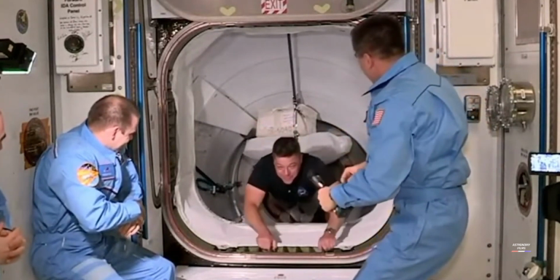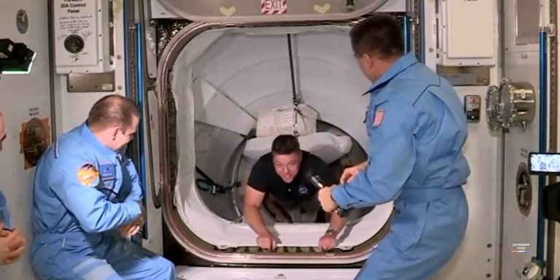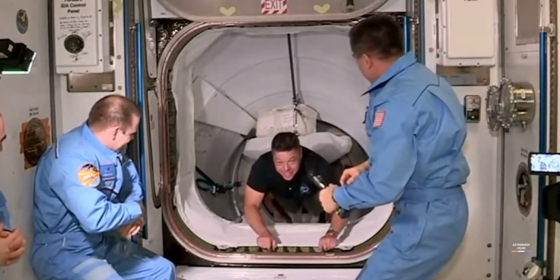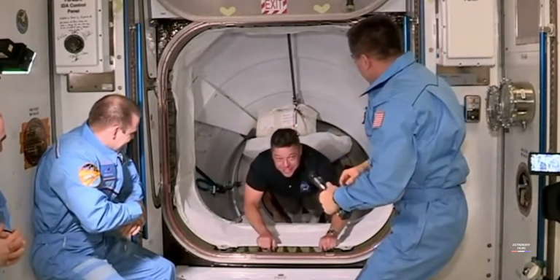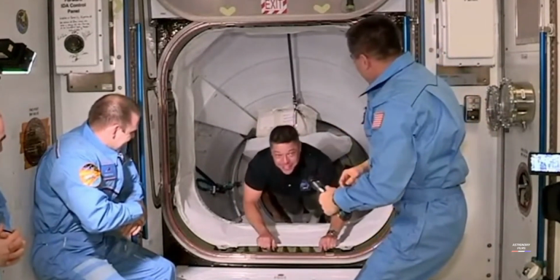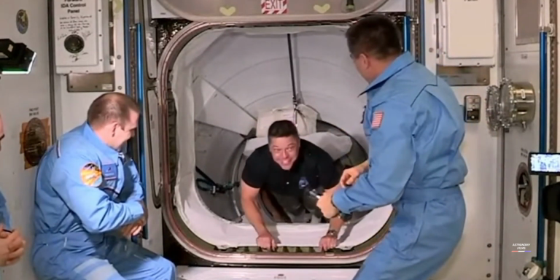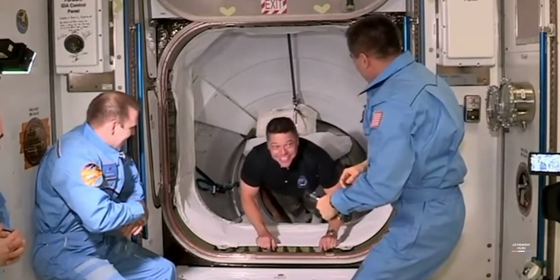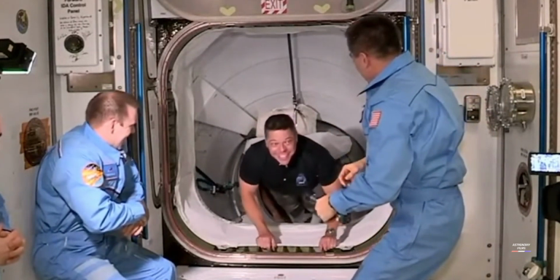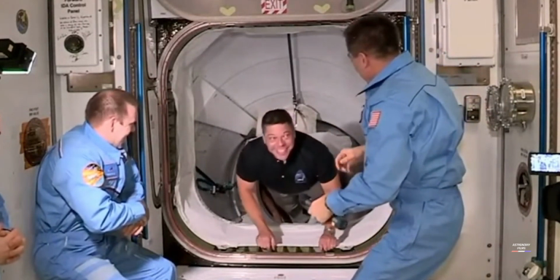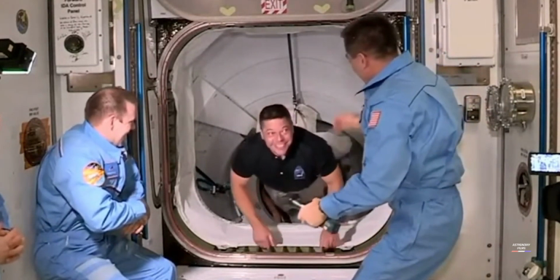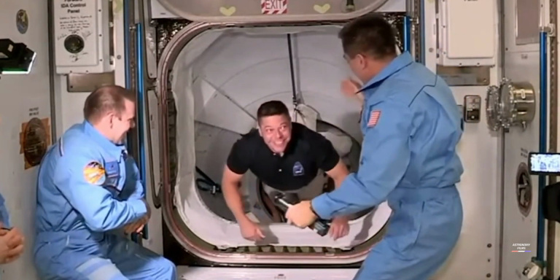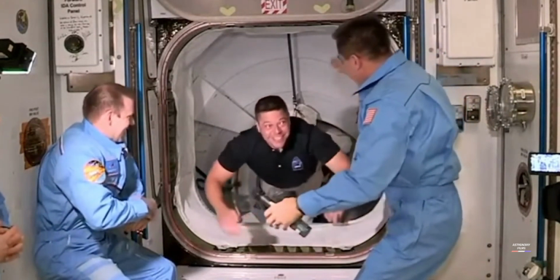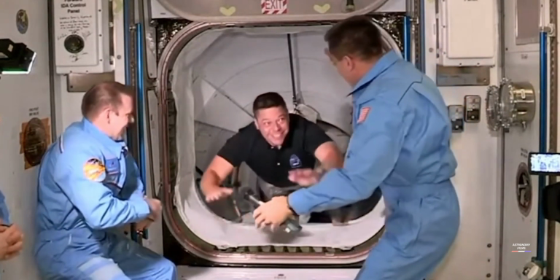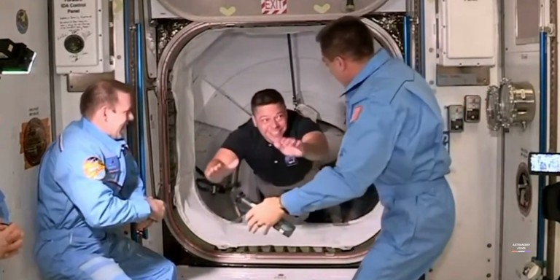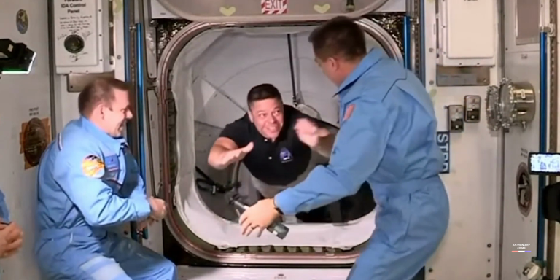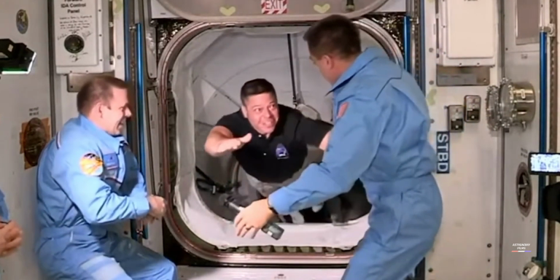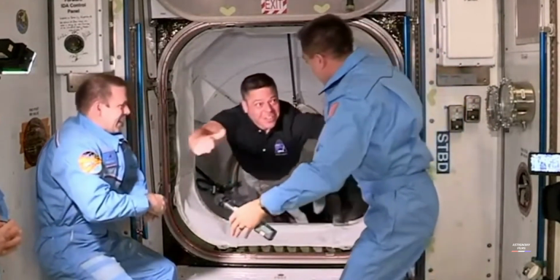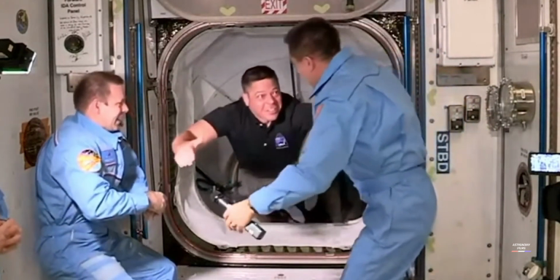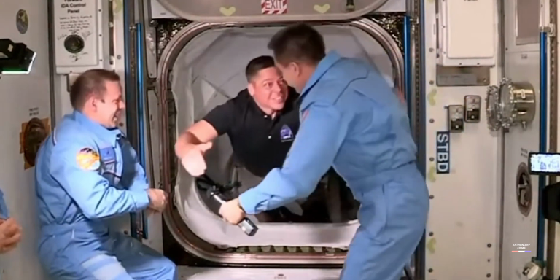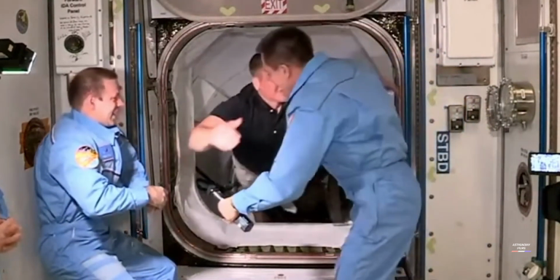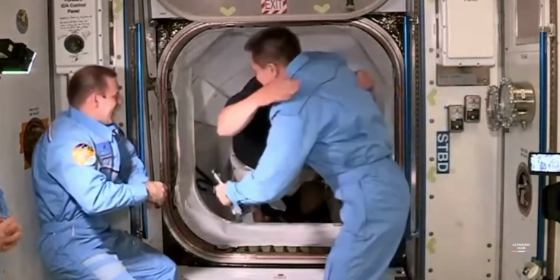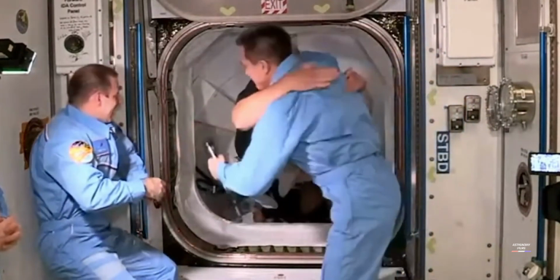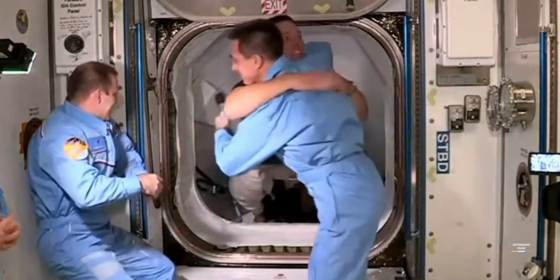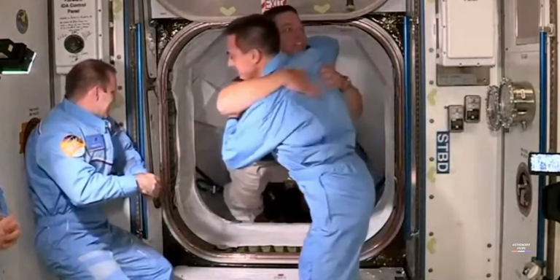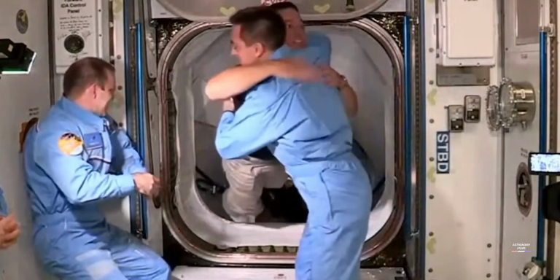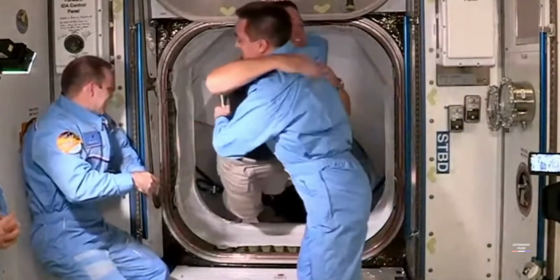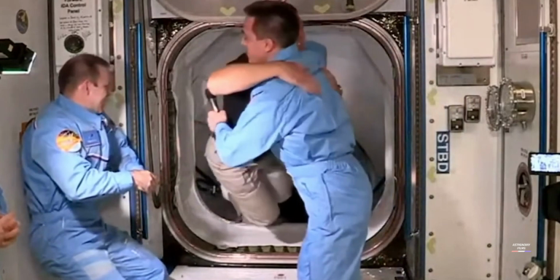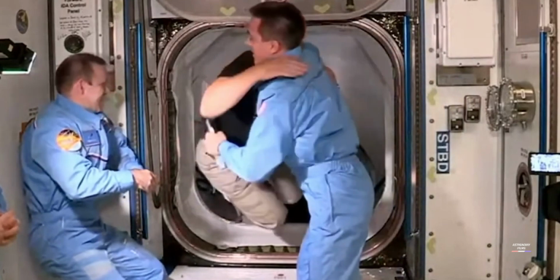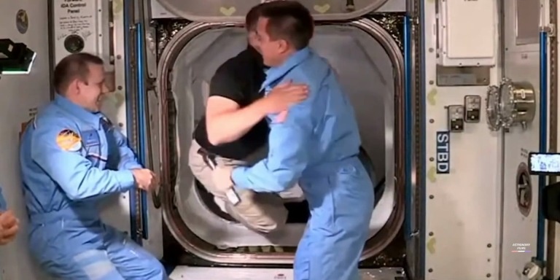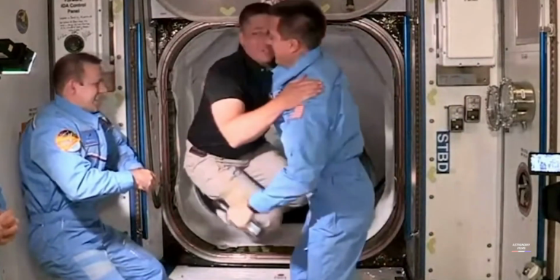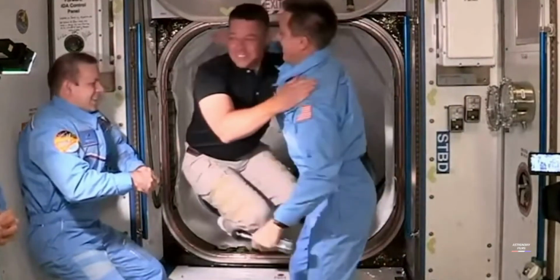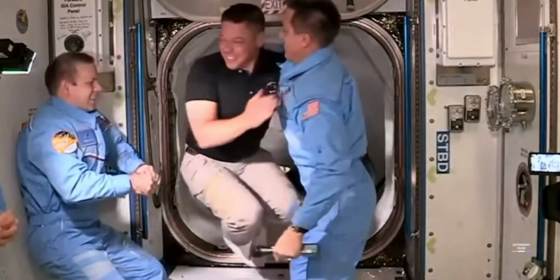We have Bob Behnken from SpaceX Demo-2 mission entering the International Space Station.